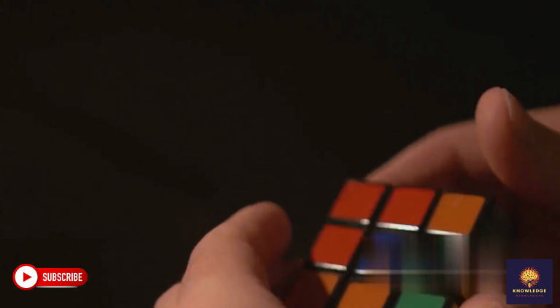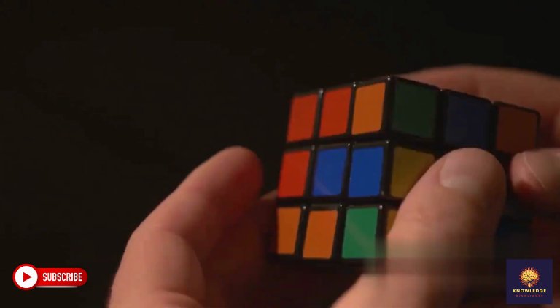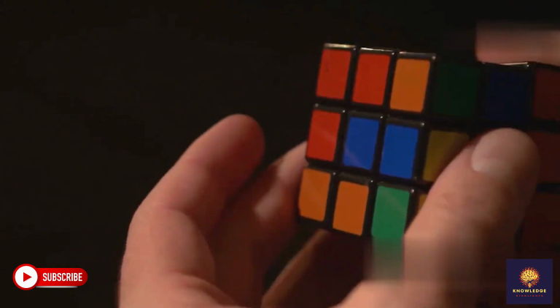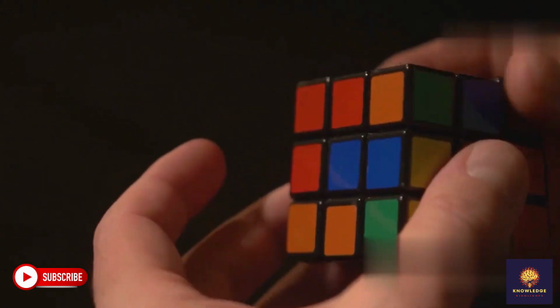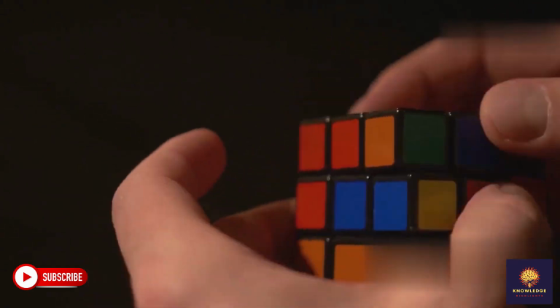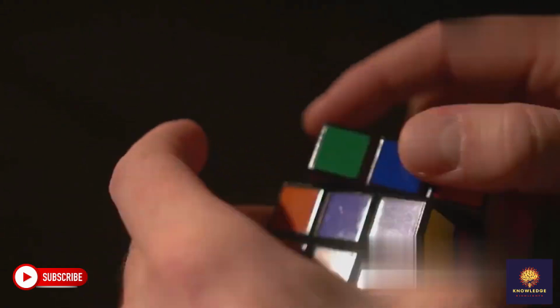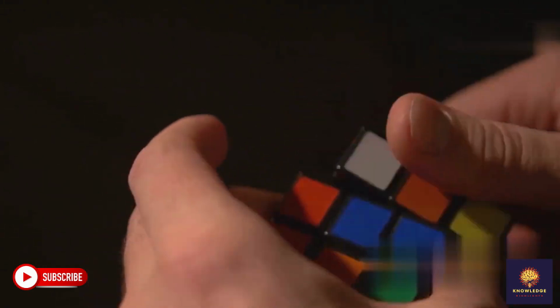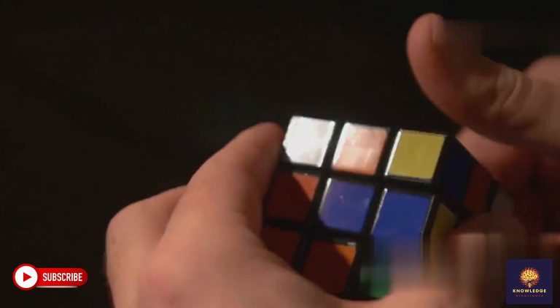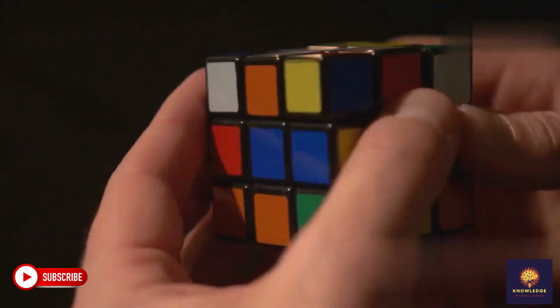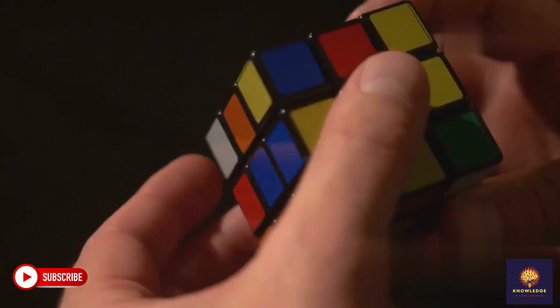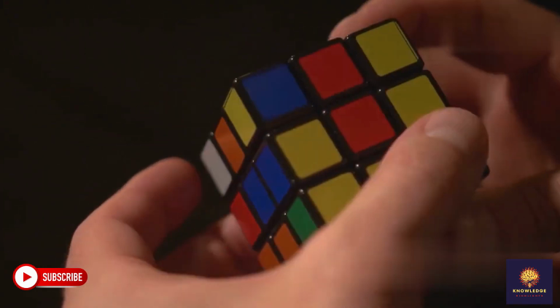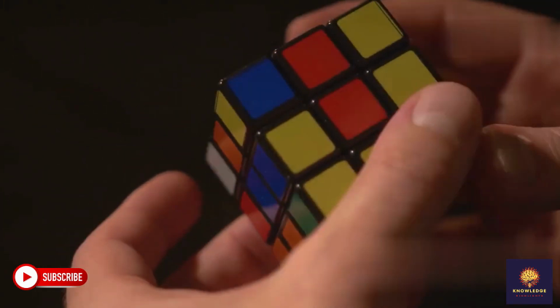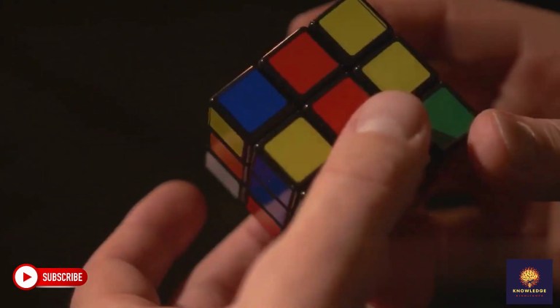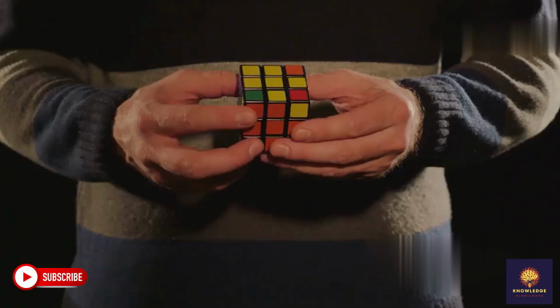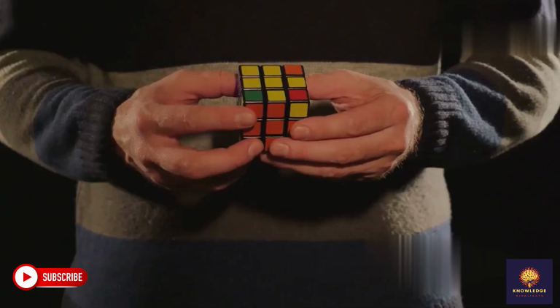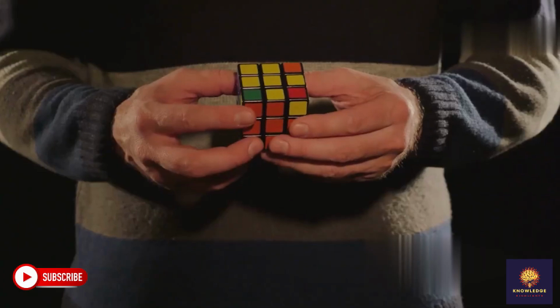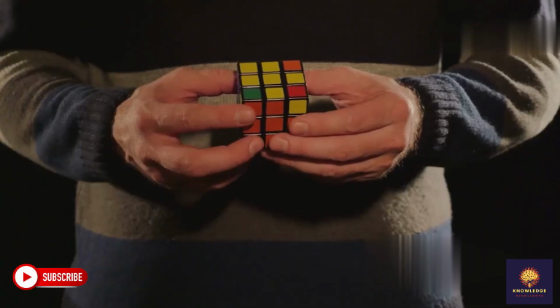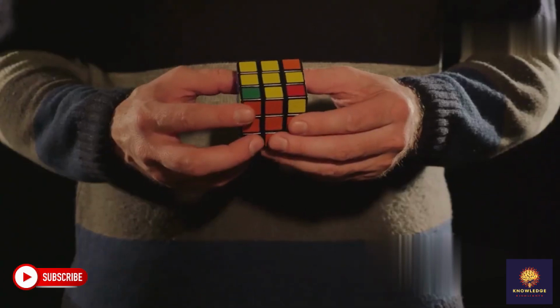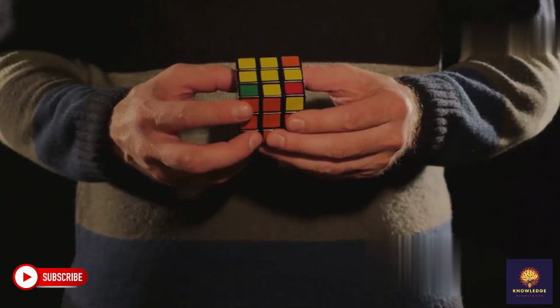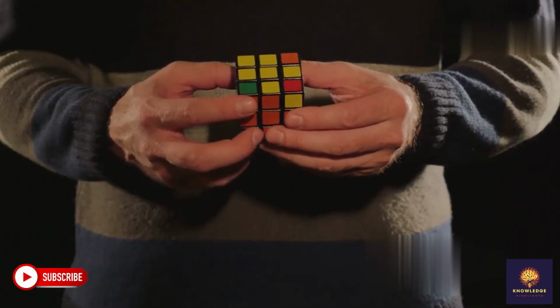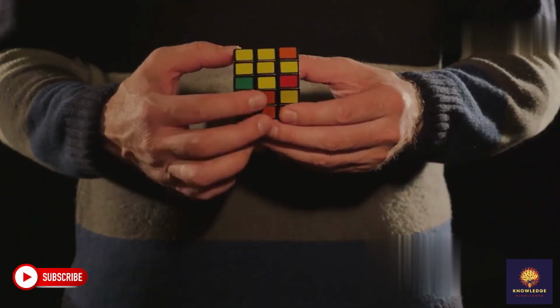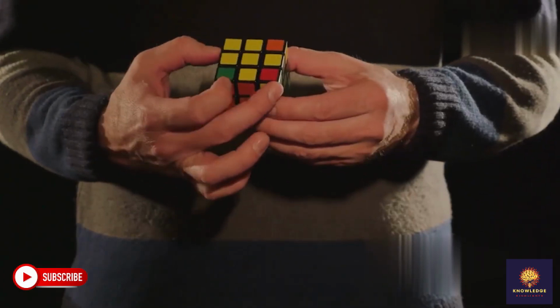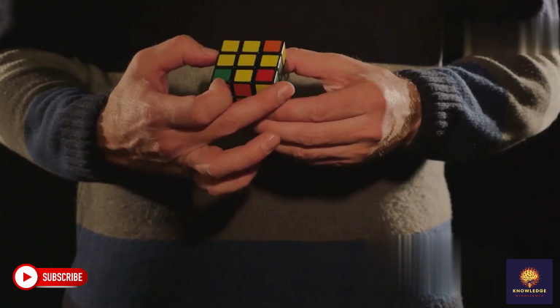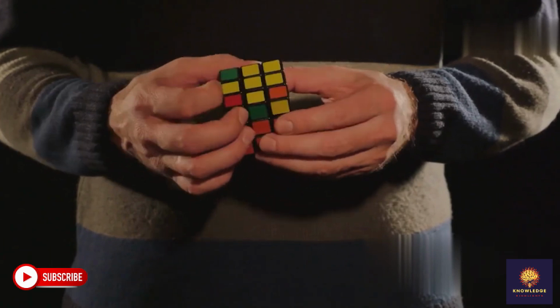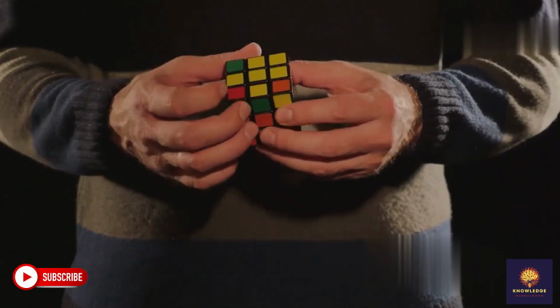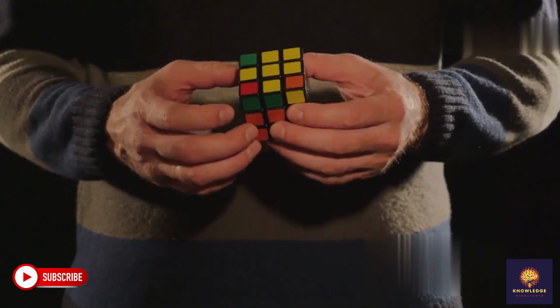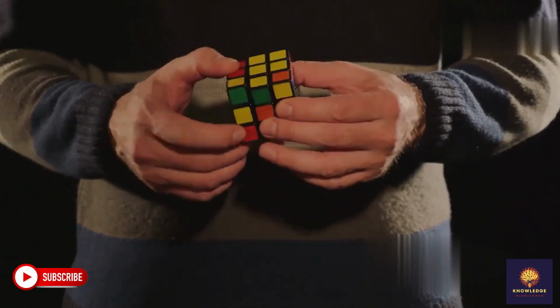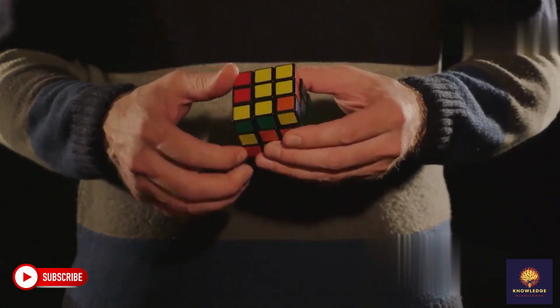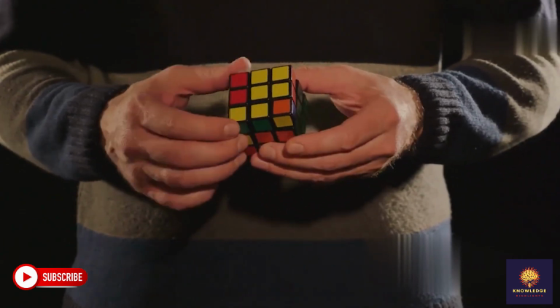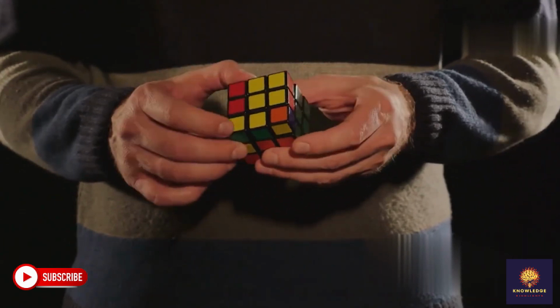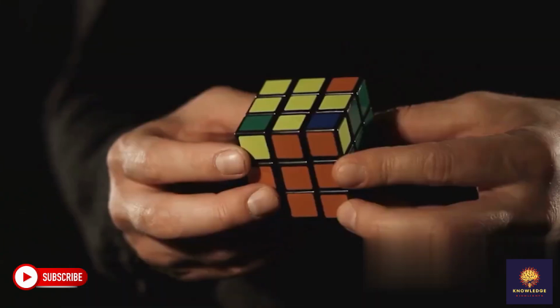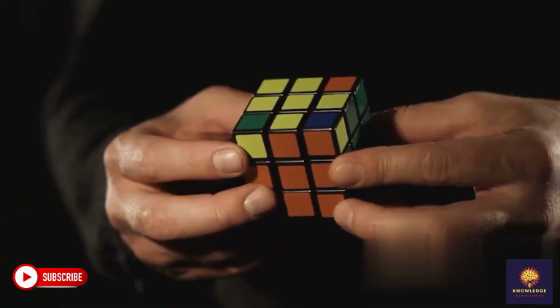Solve the yellow cross. Time to get a yellow cross on top. Use the FRURUF algorithm until you see a cross. Almost there.